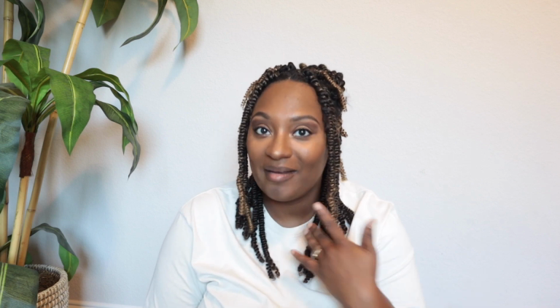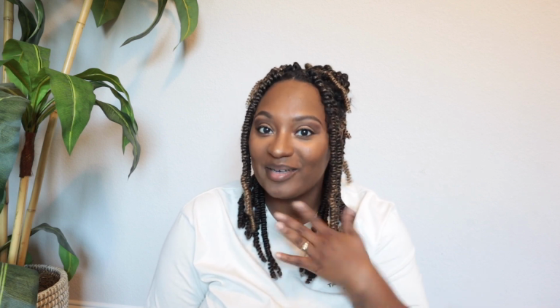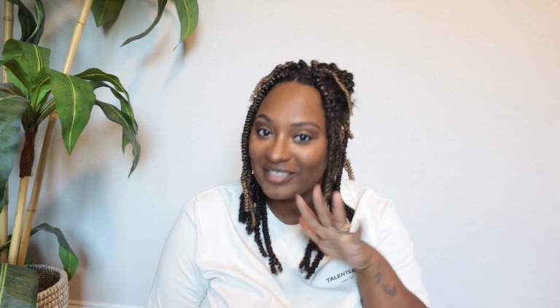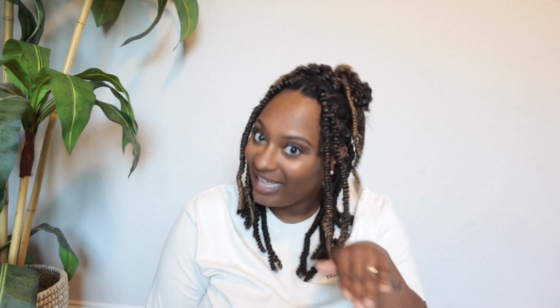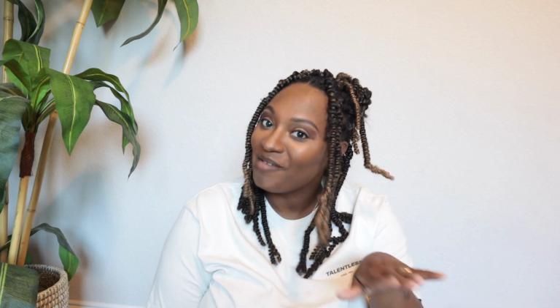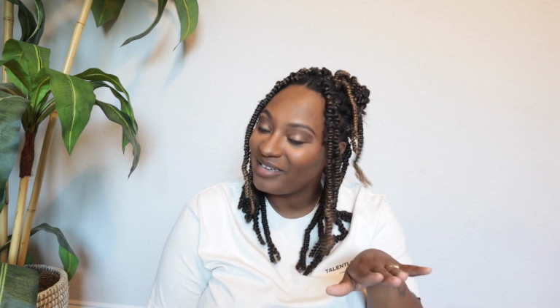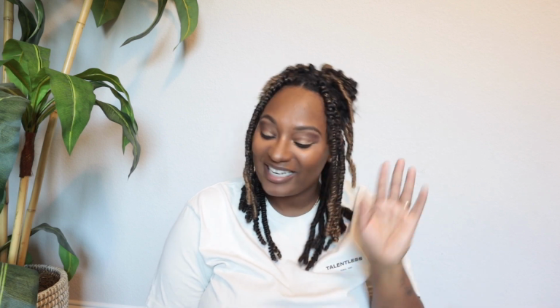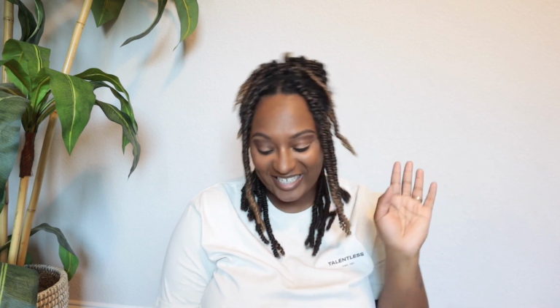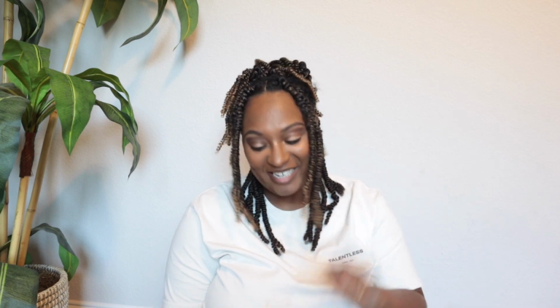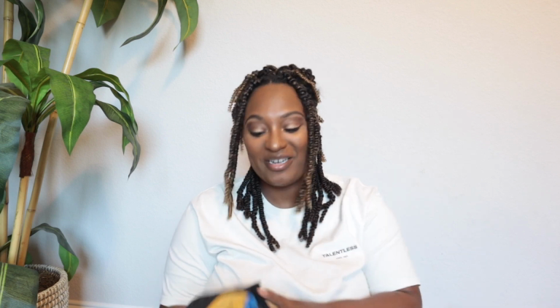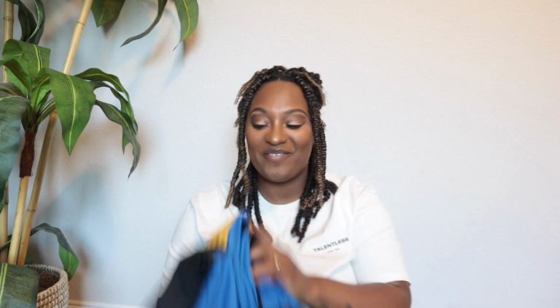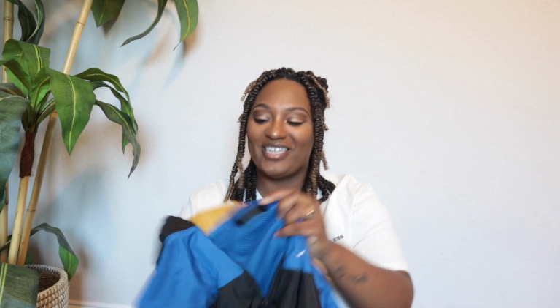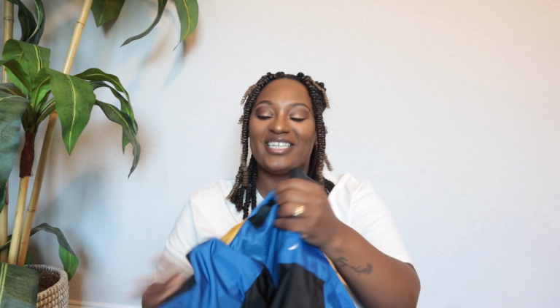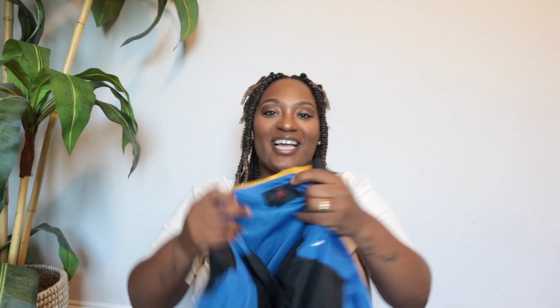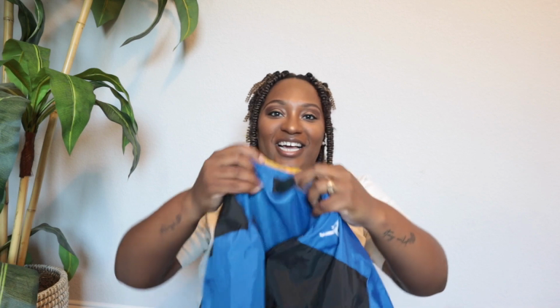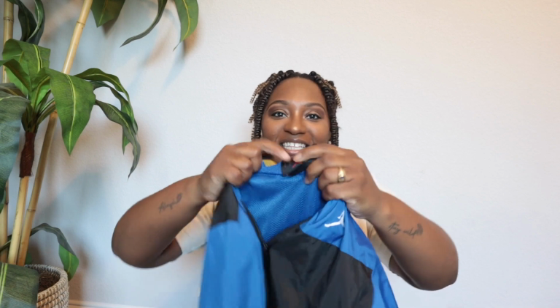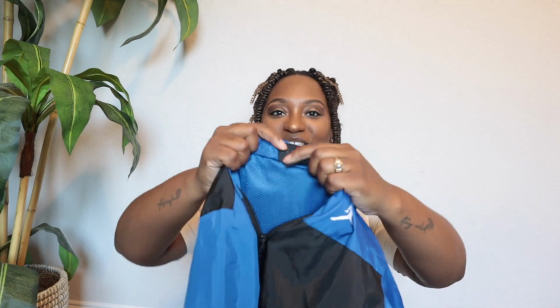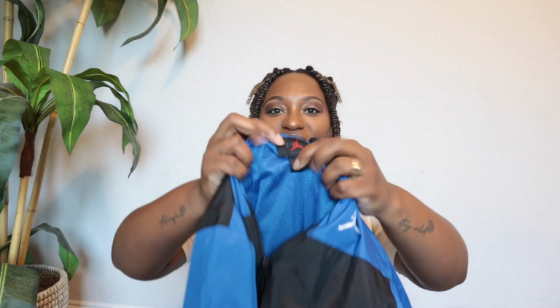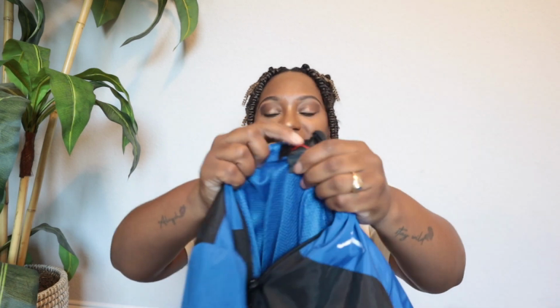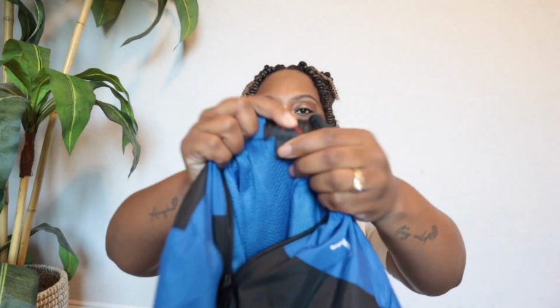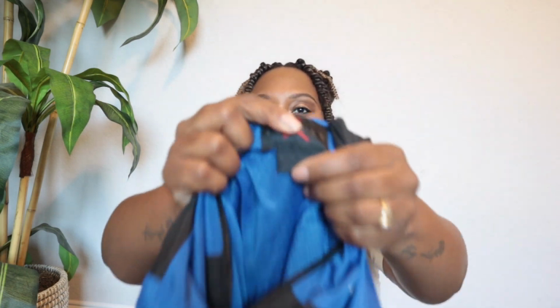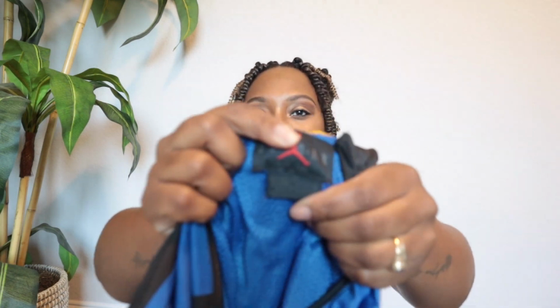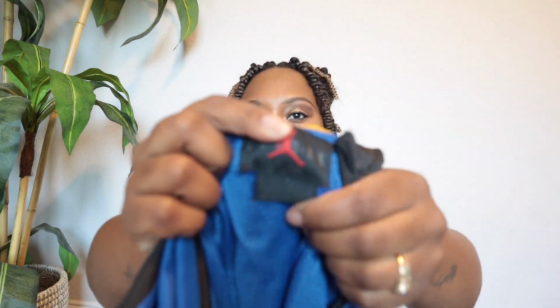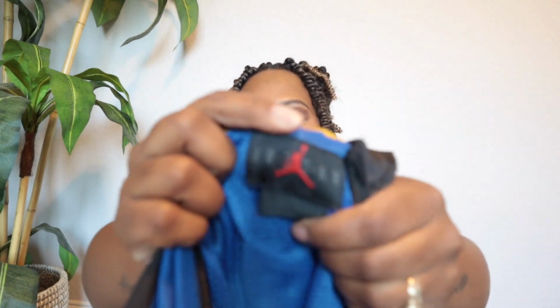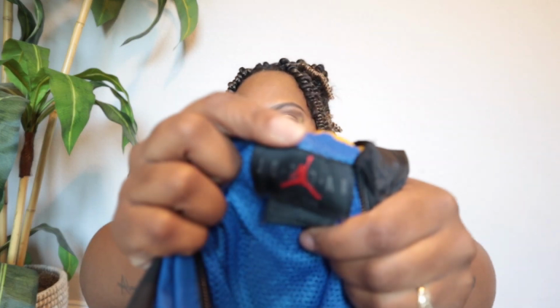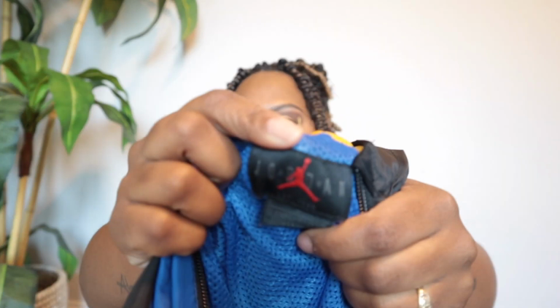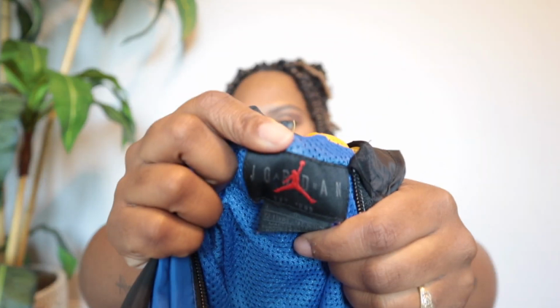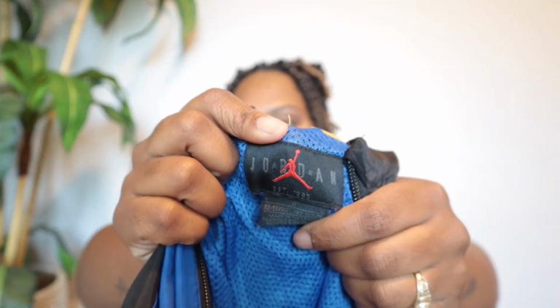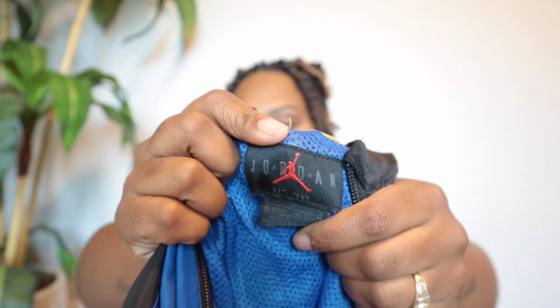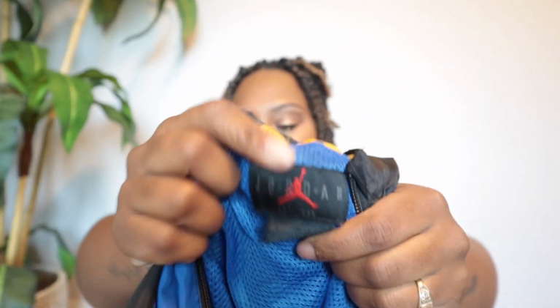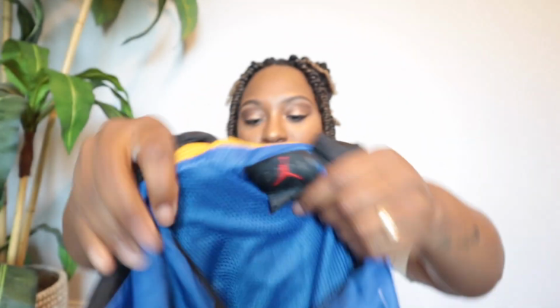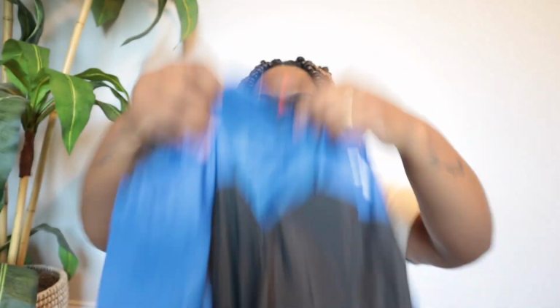This is just a Jordan's youth windbreaker.